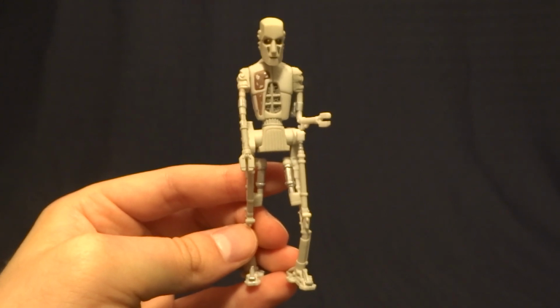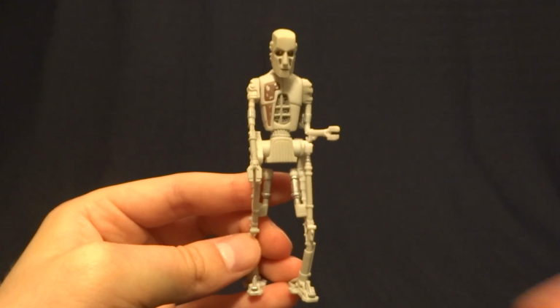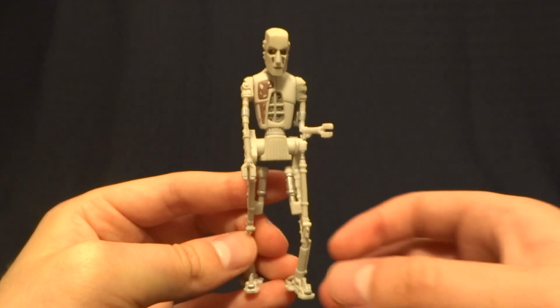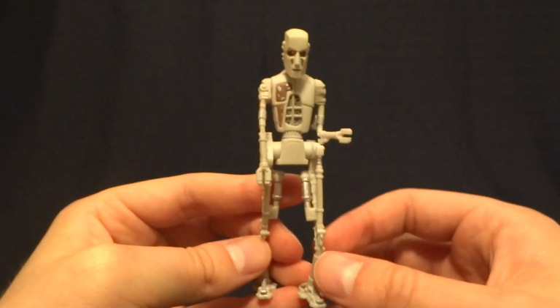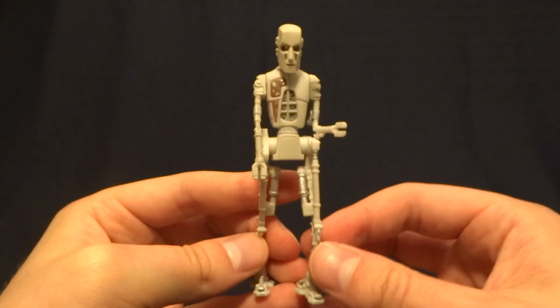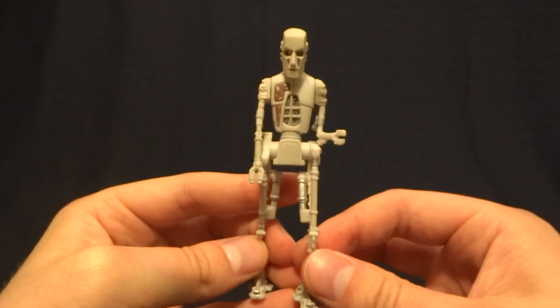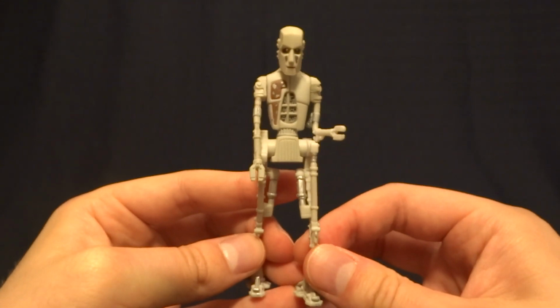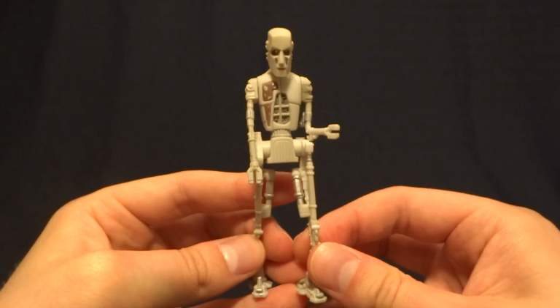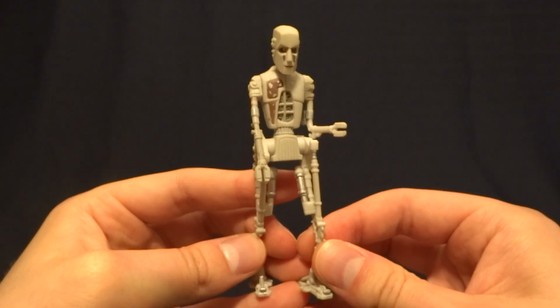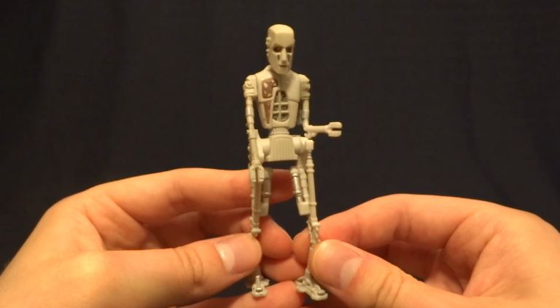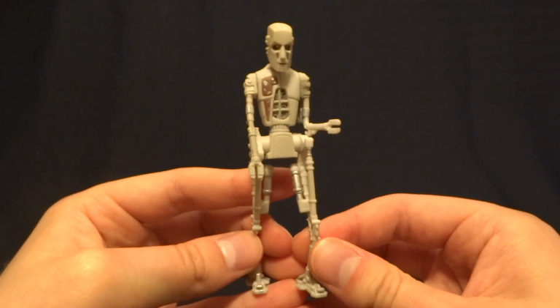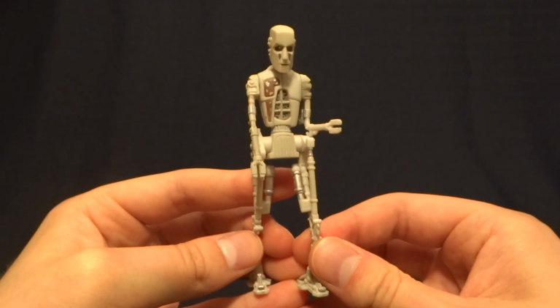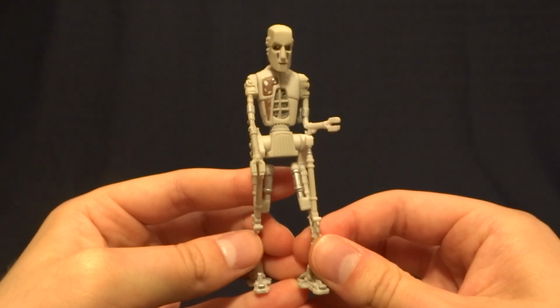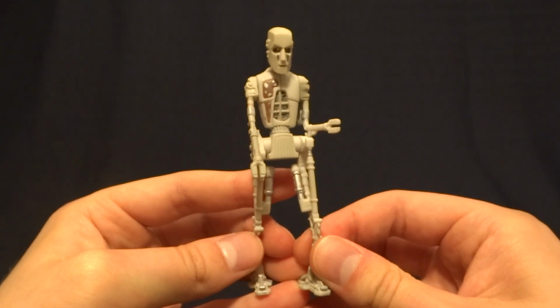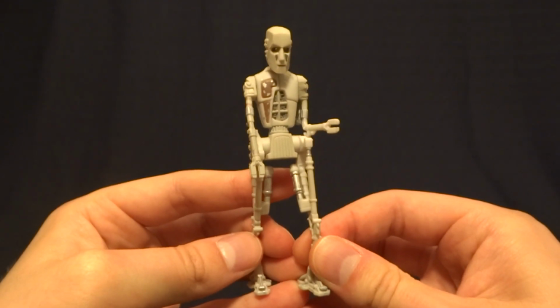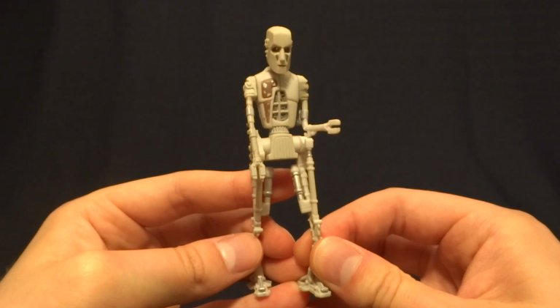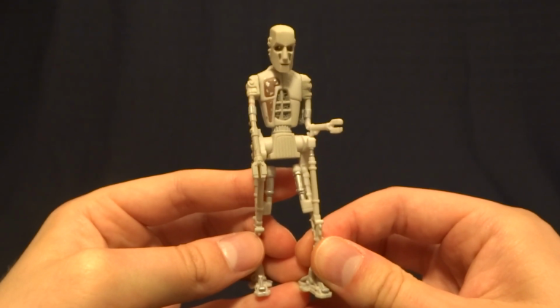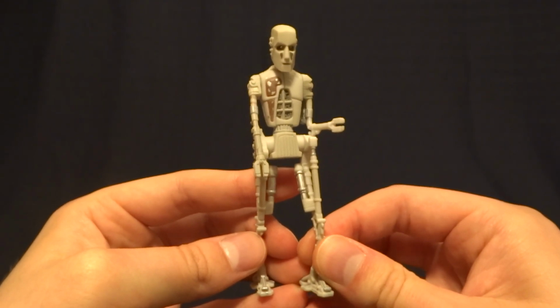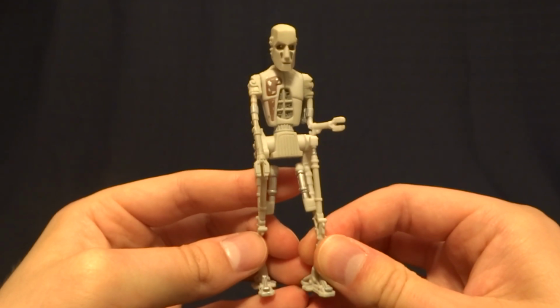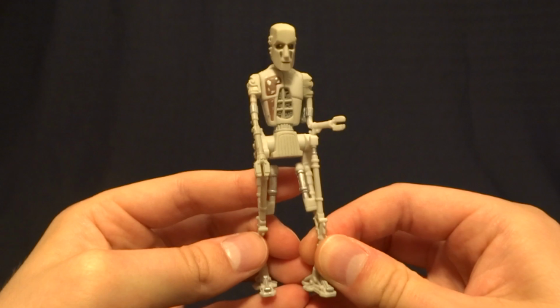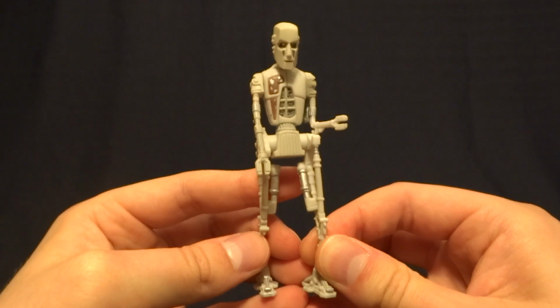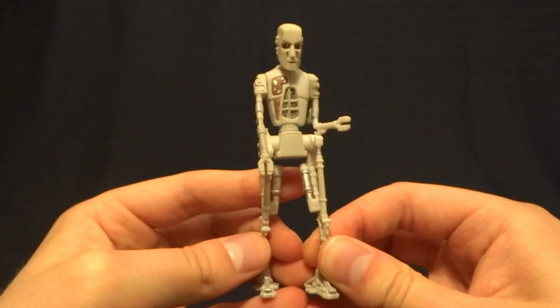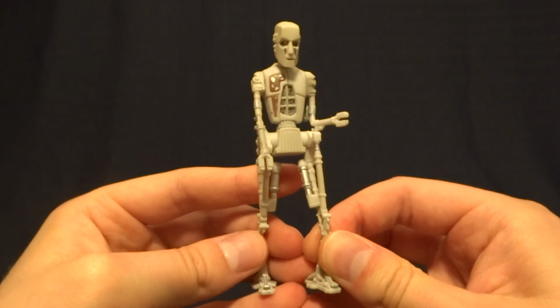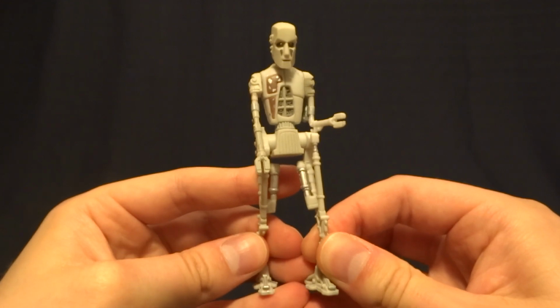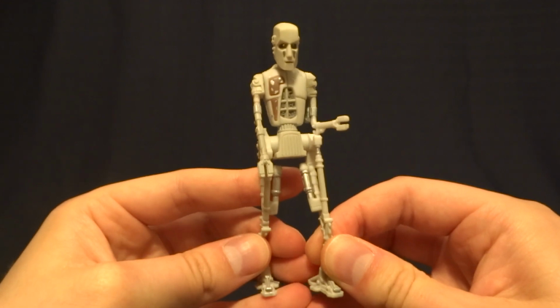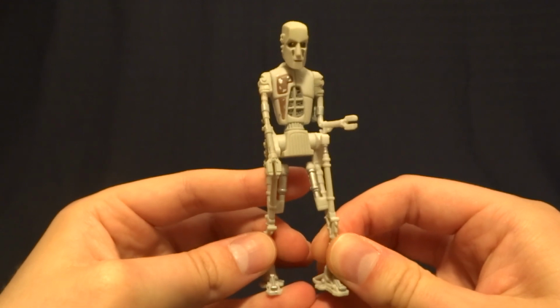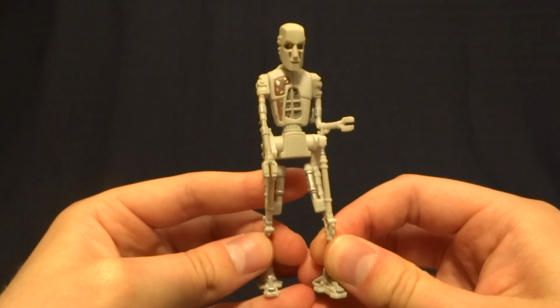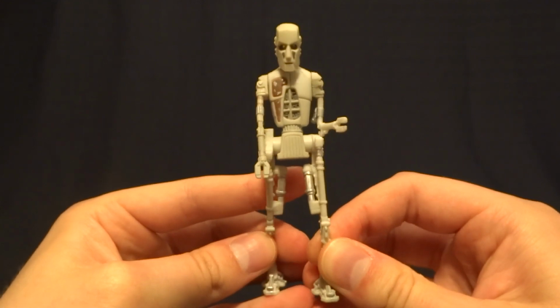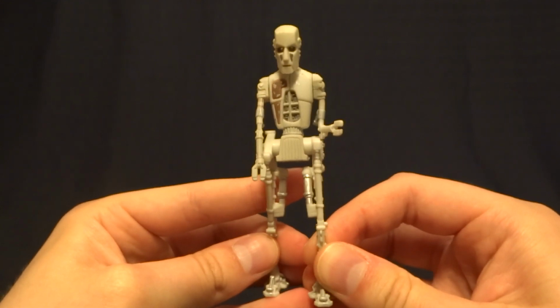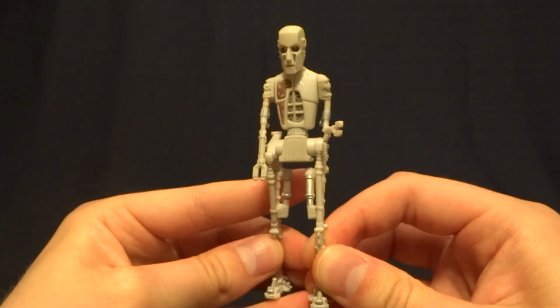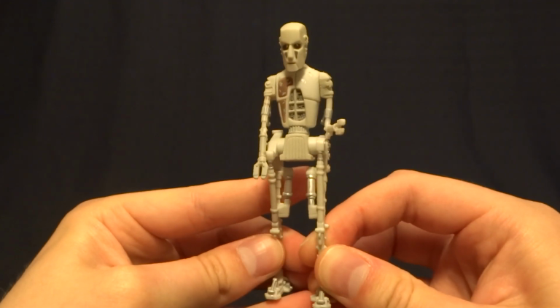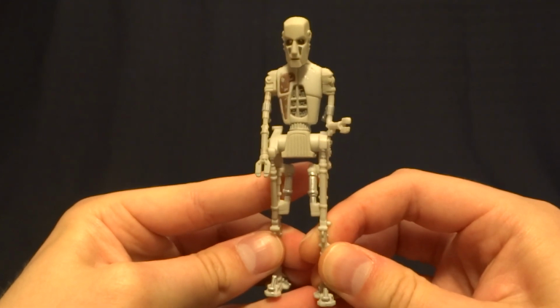Hey guys, what's up? It's Rygar the Destroyer, and today we're going to be taking a look at 8D8 from the Power of the Force line.